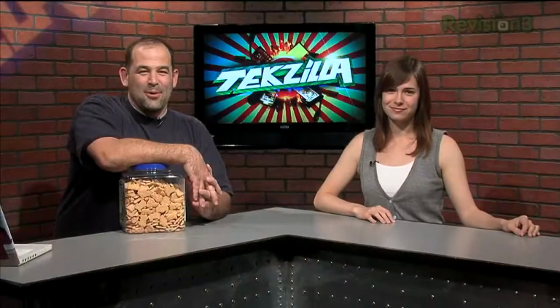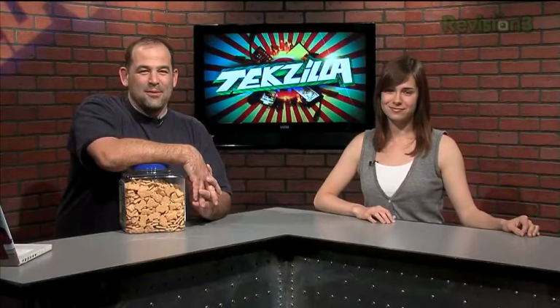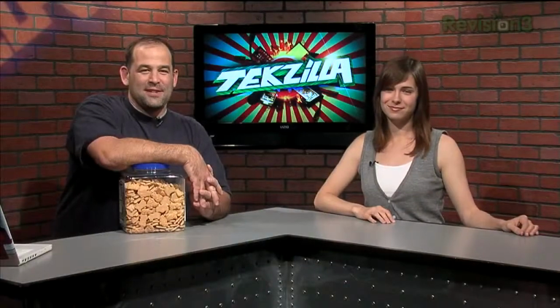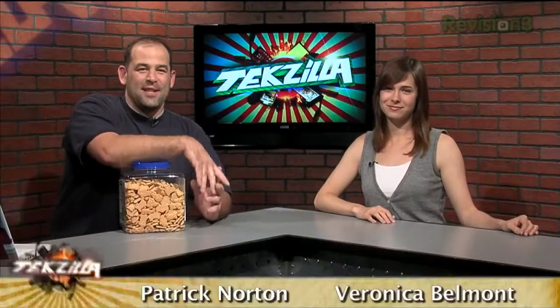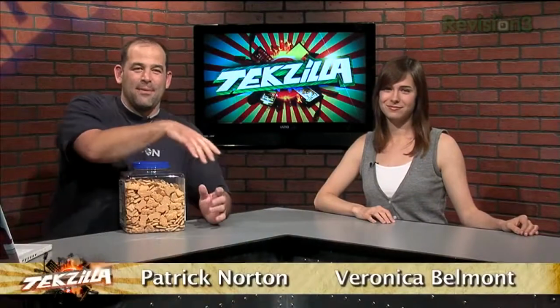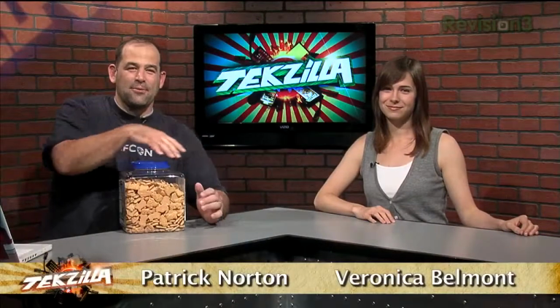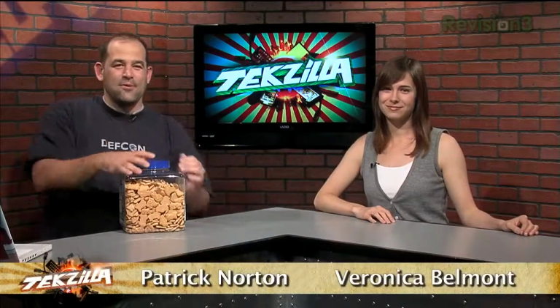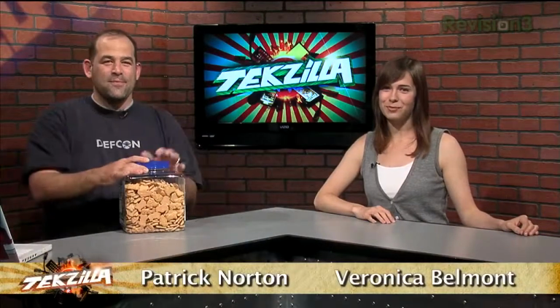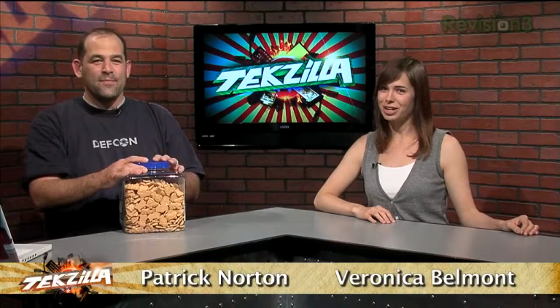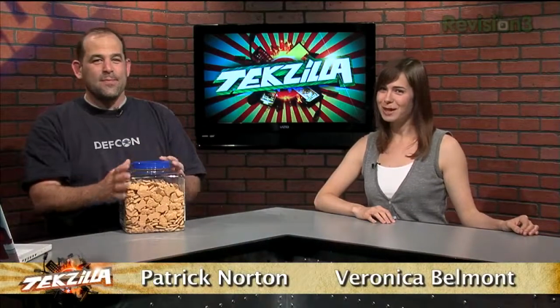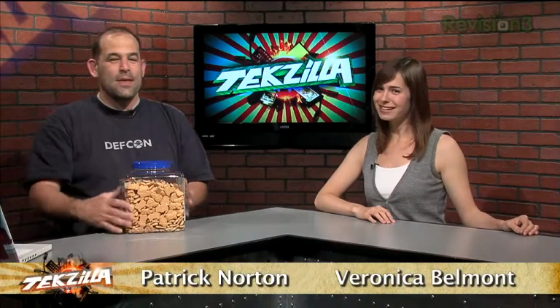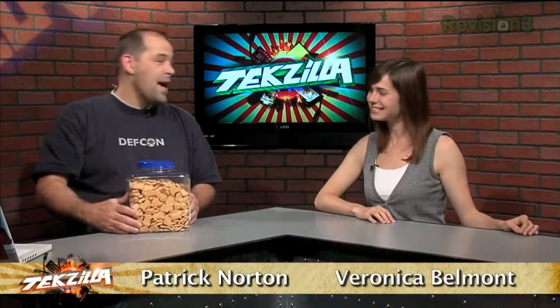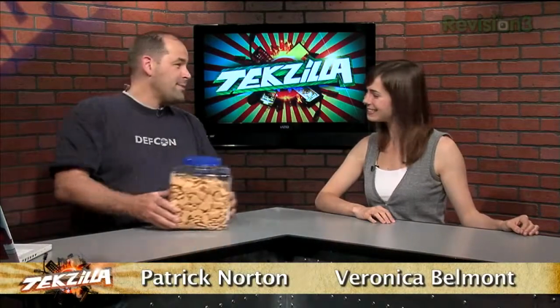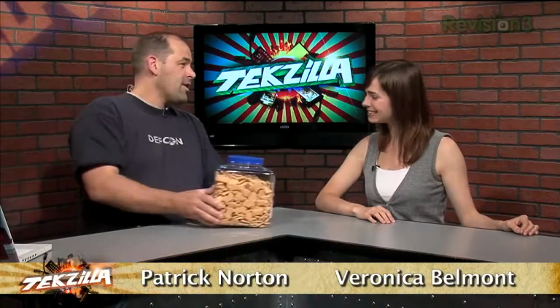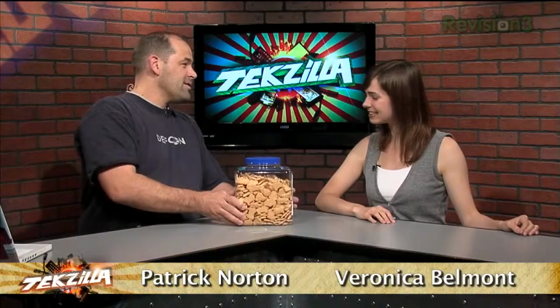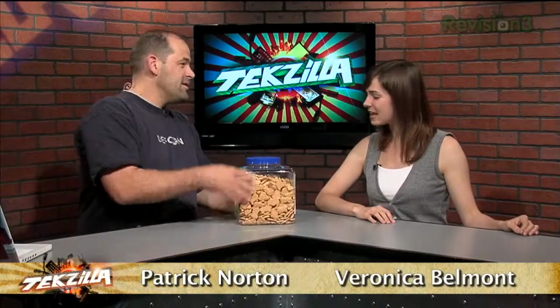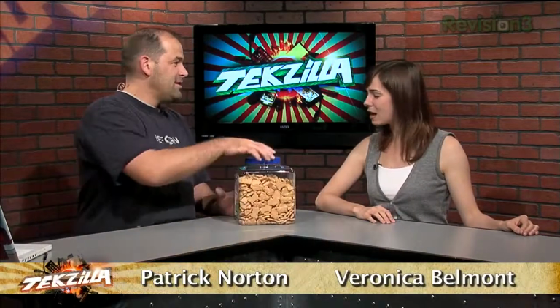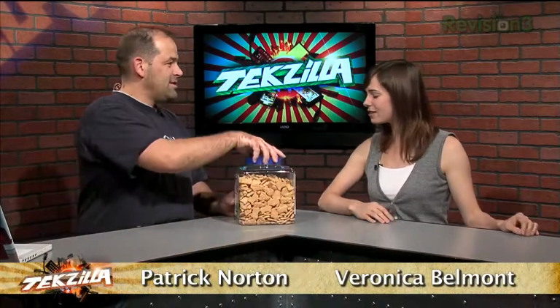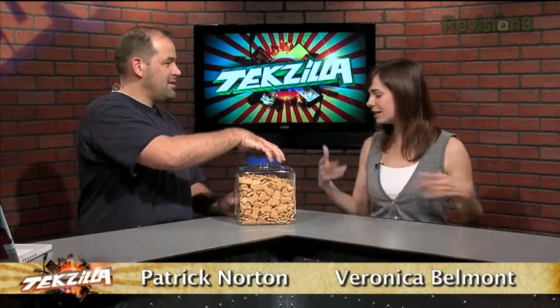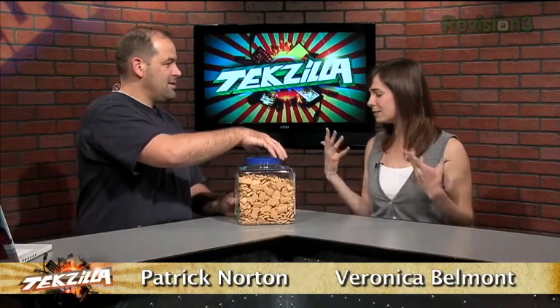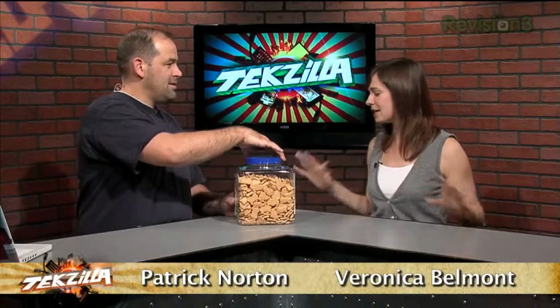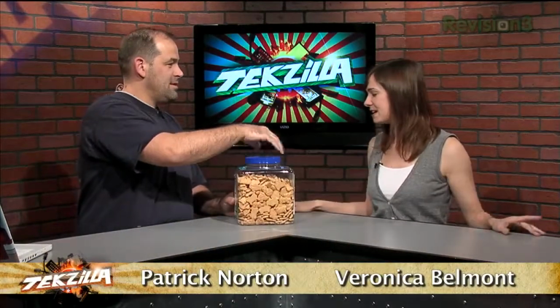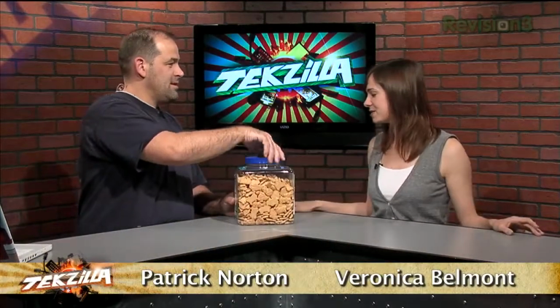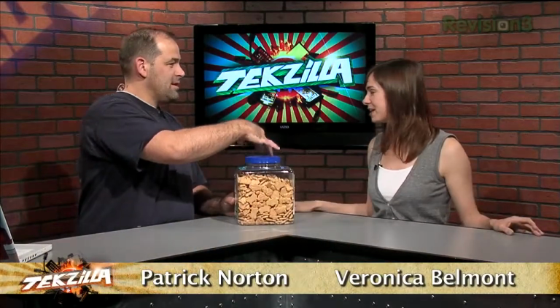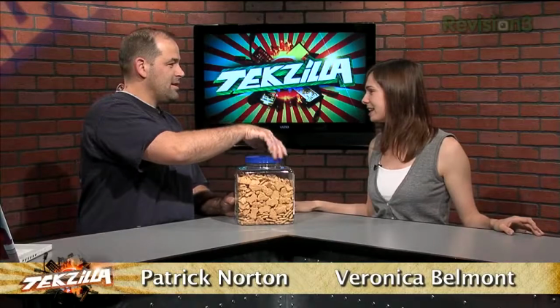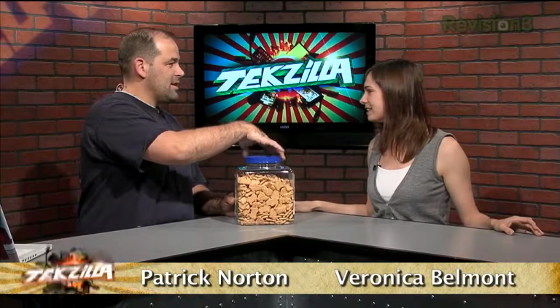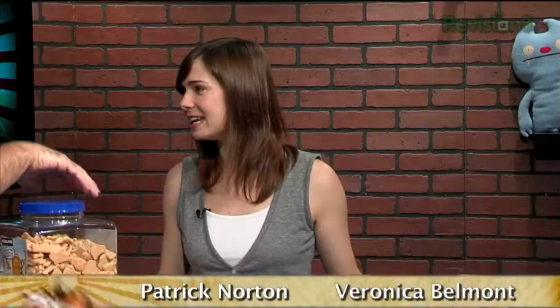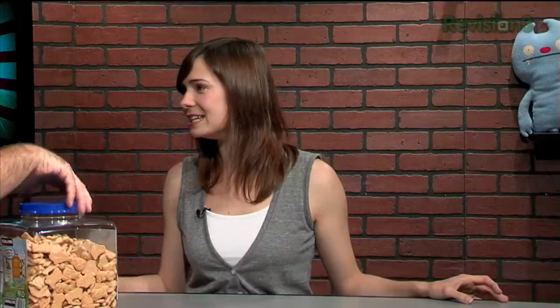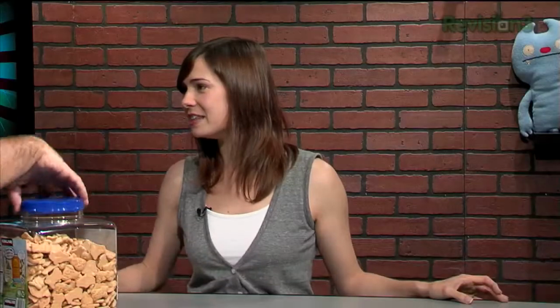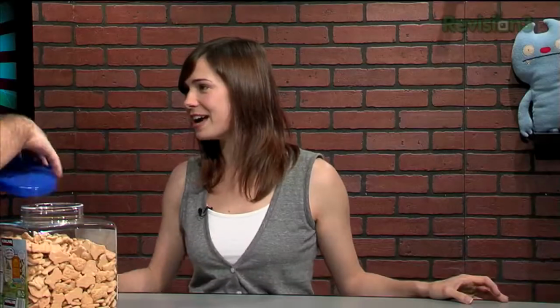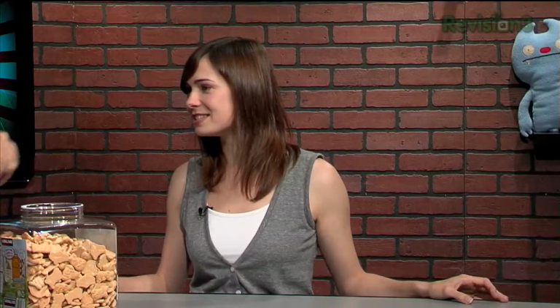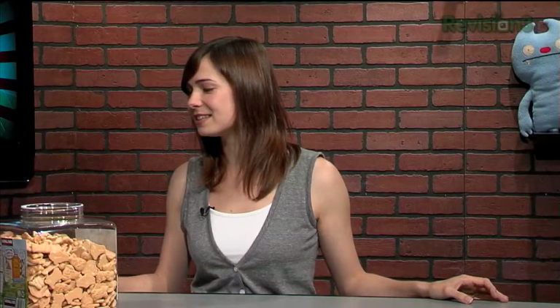Welcome to Techzilla. I'm Patrick Norton. I'm Veronica Belmont. Animal Cracker? I've got lip gloss on now, so I can't eat anything else. You can reapply lip gloss.